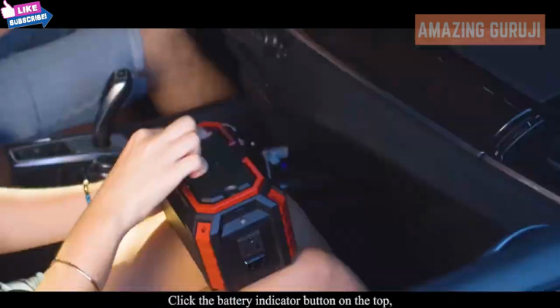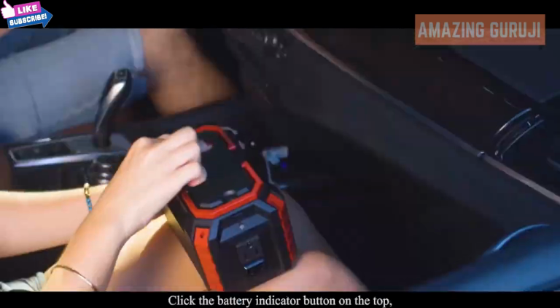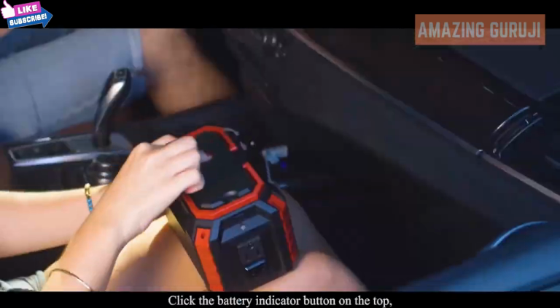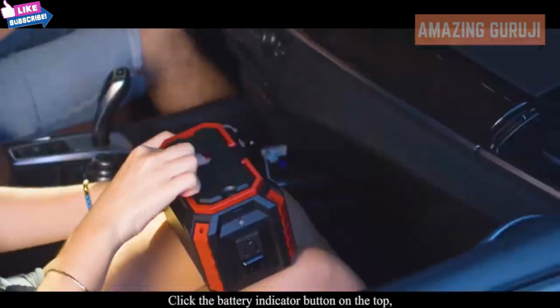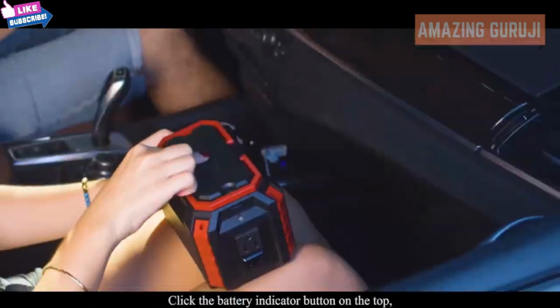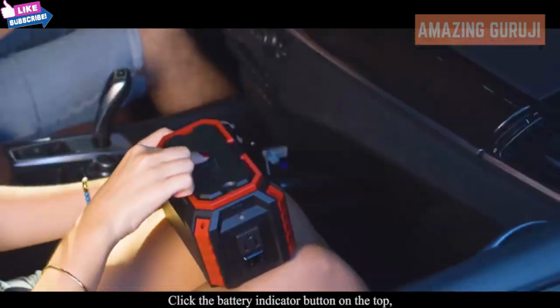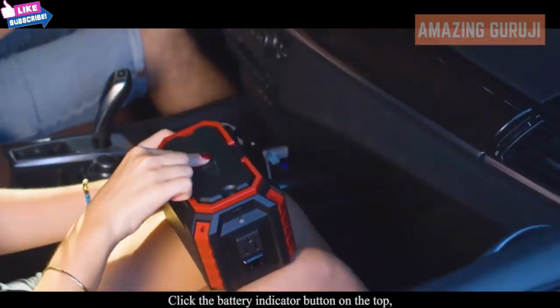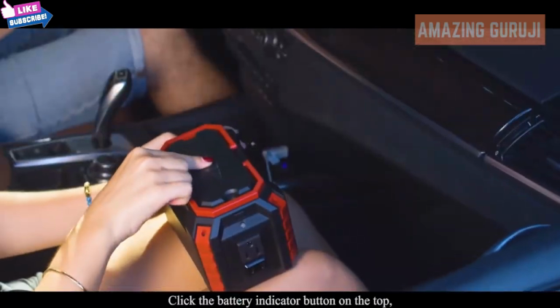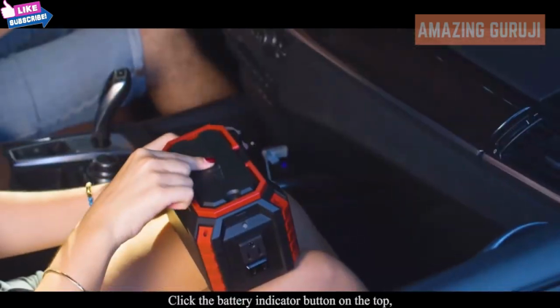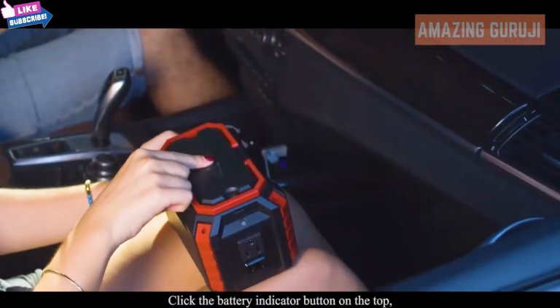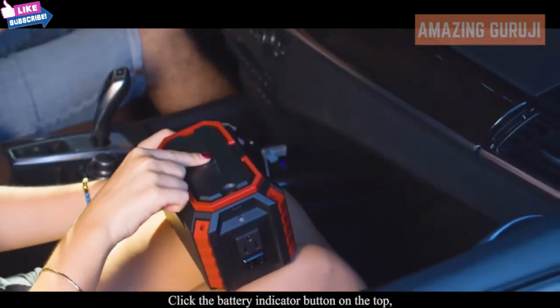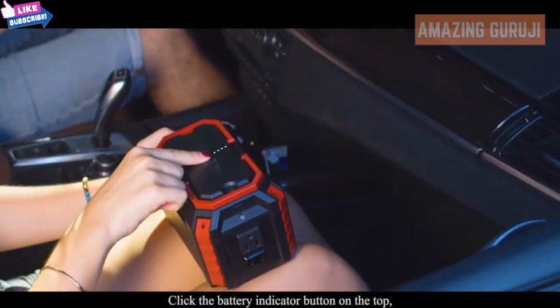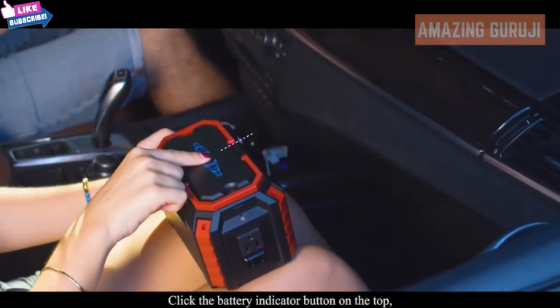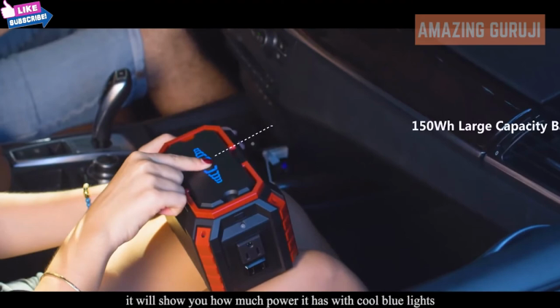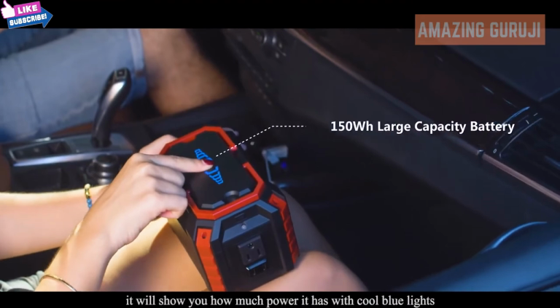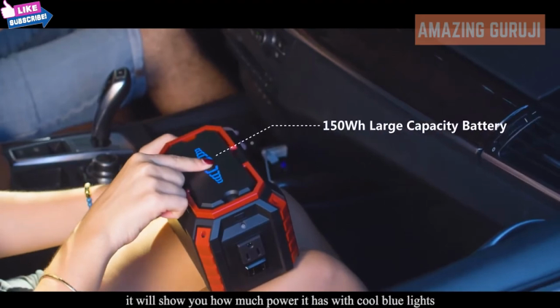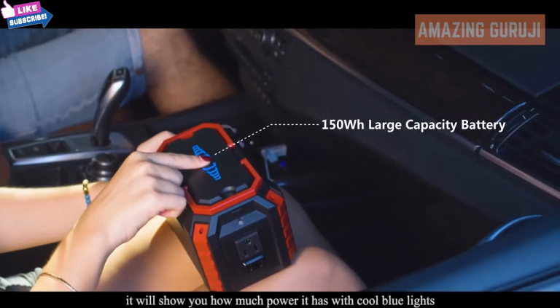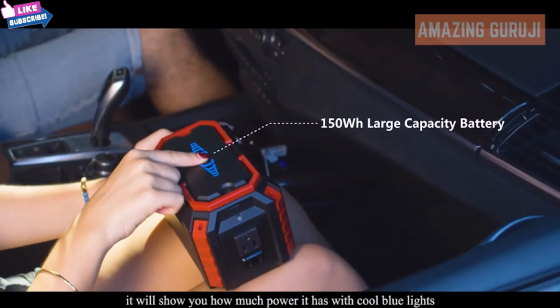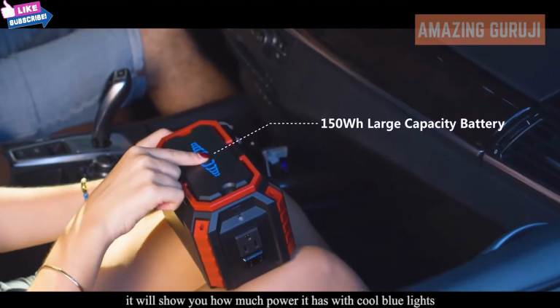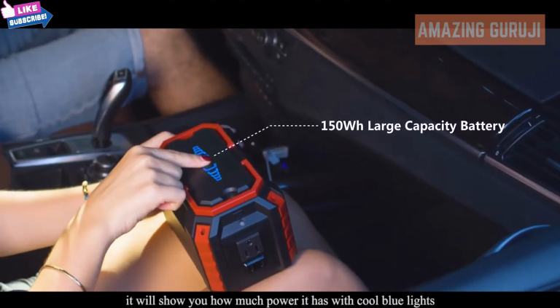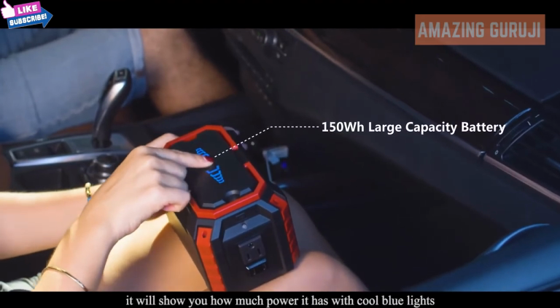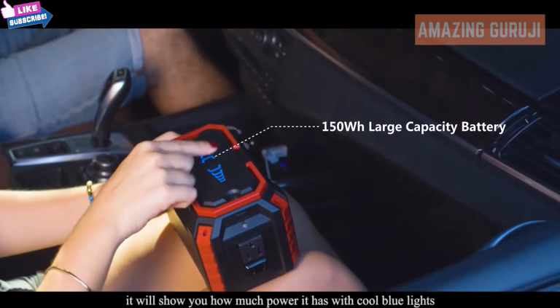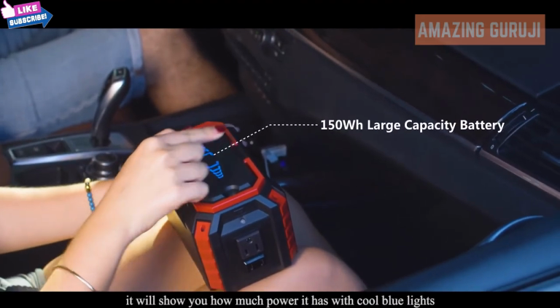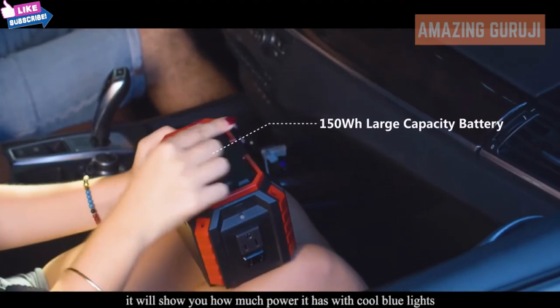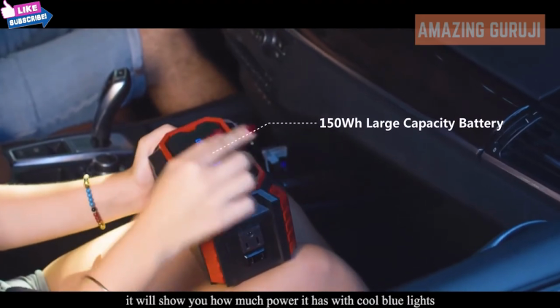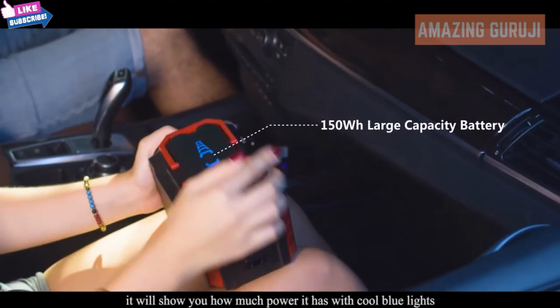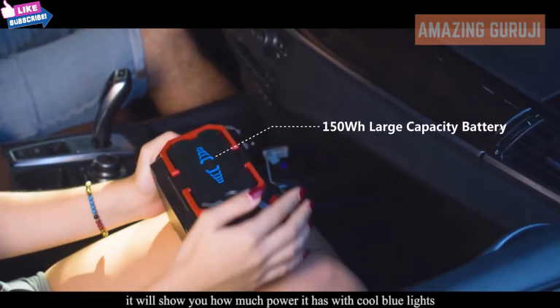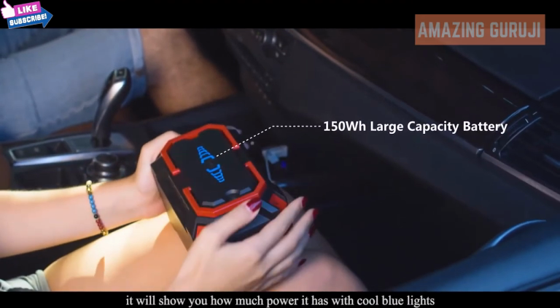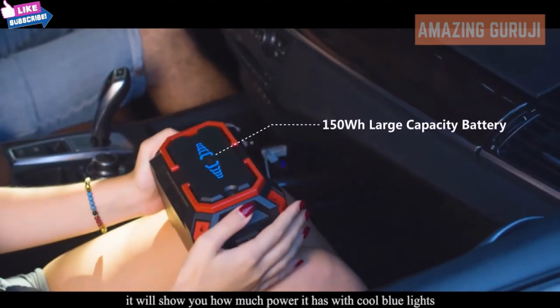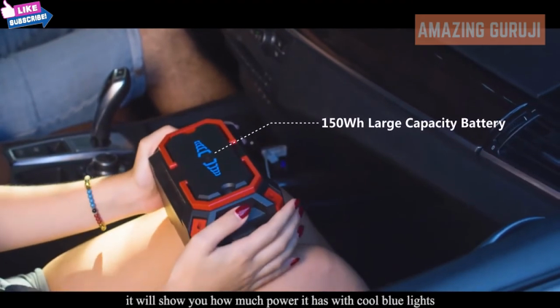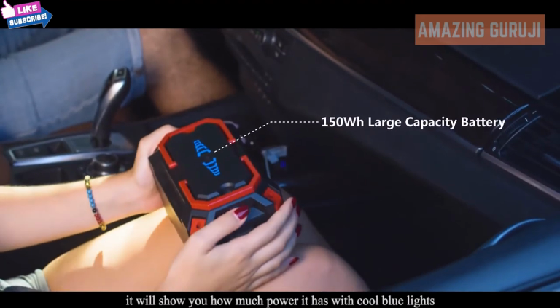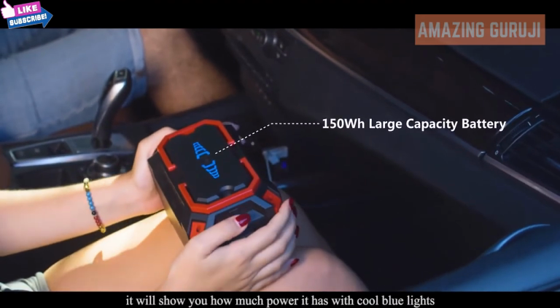Click the battery indicator button on the top and it will show you how much power it has with cool blue lights.